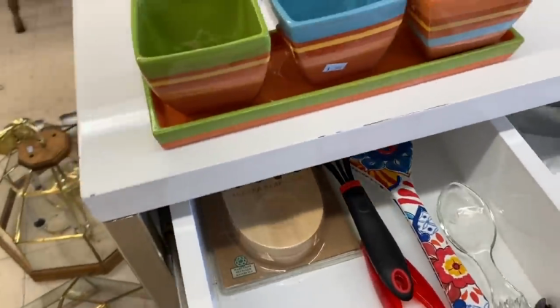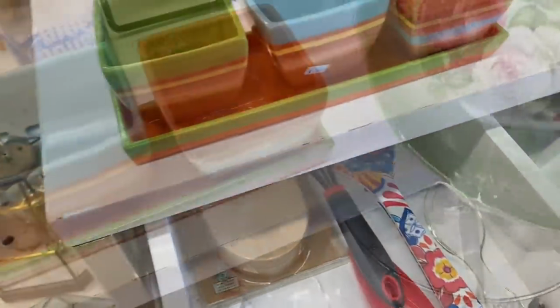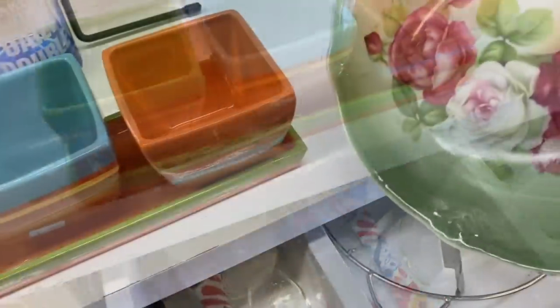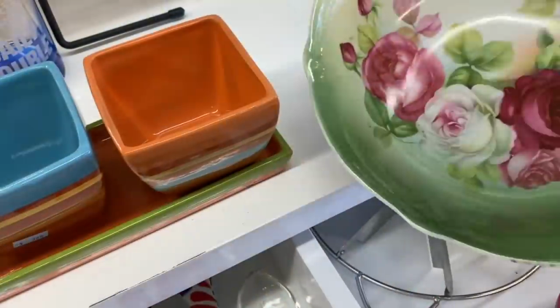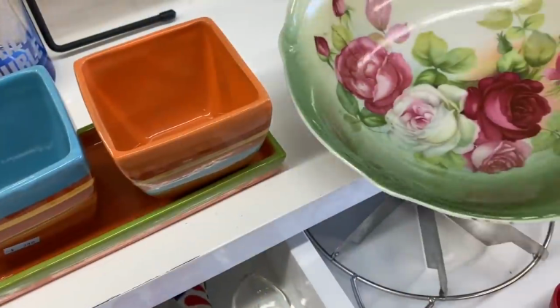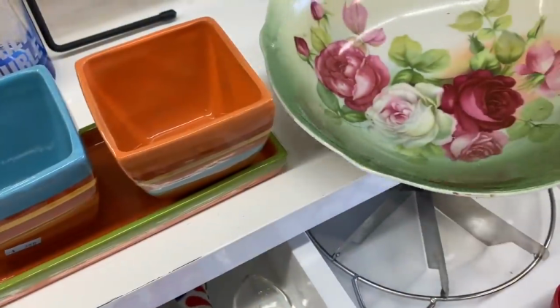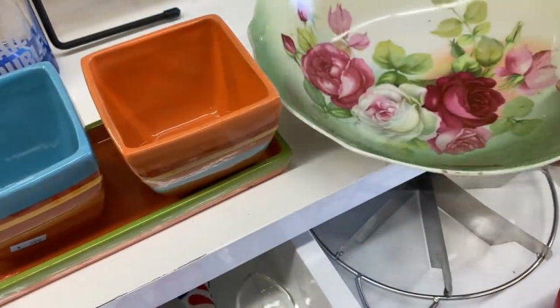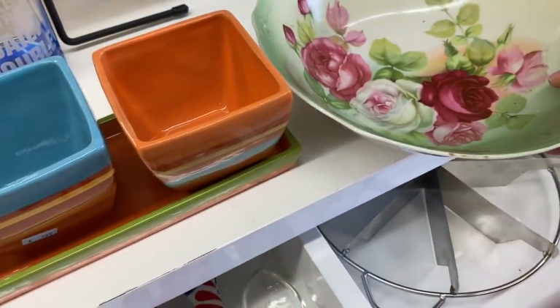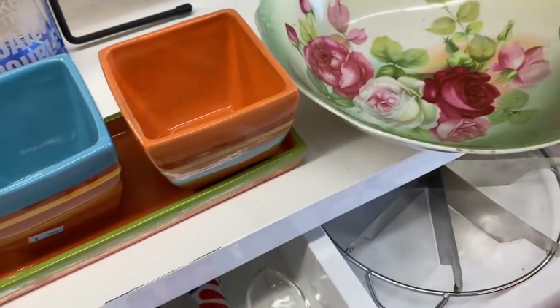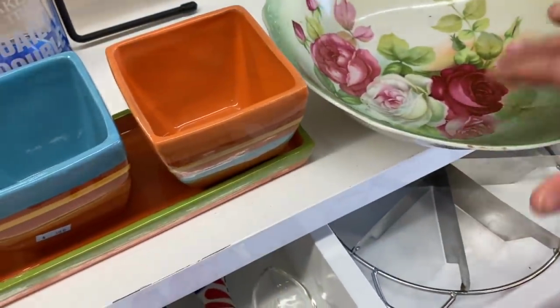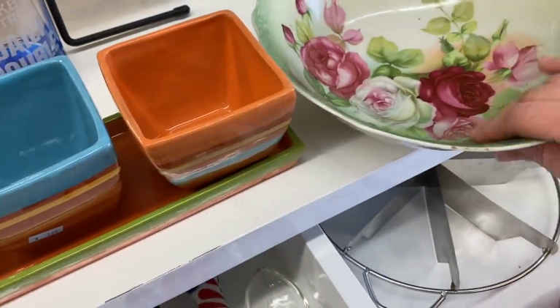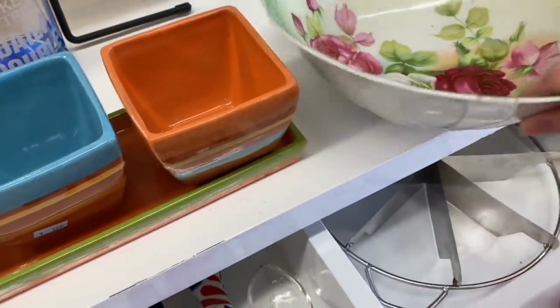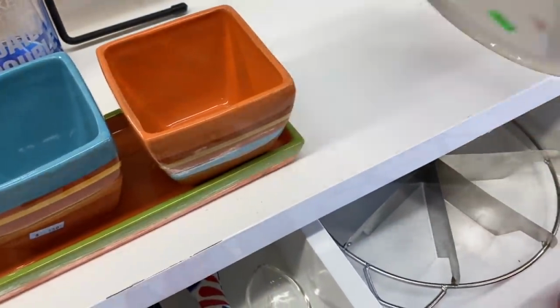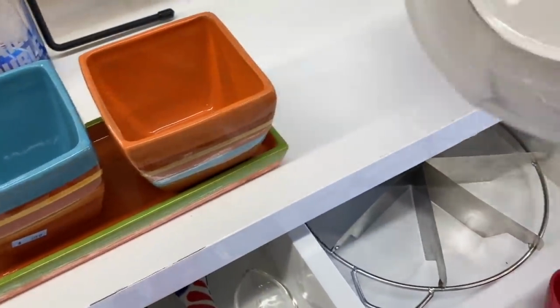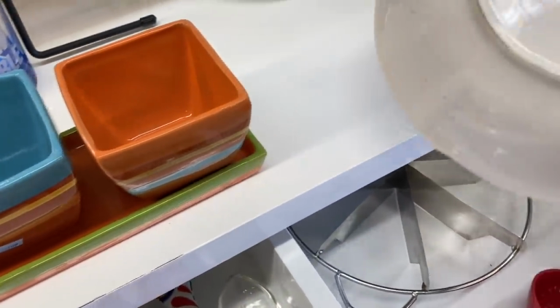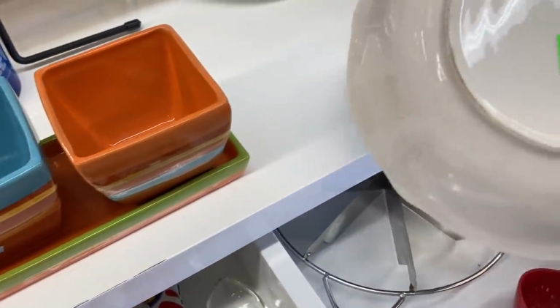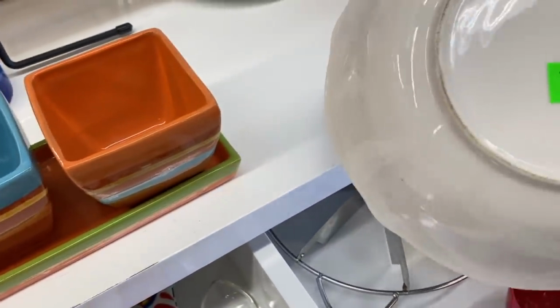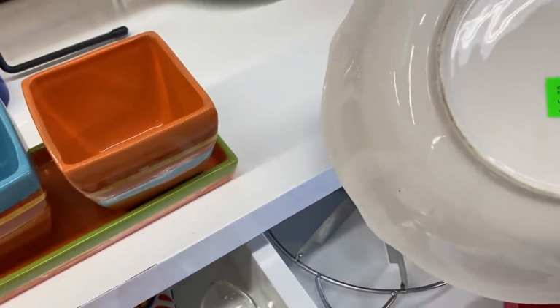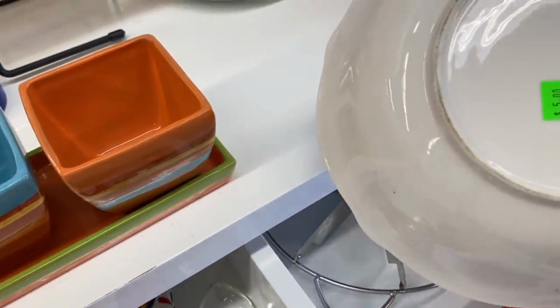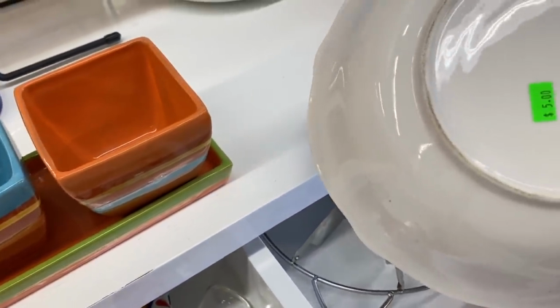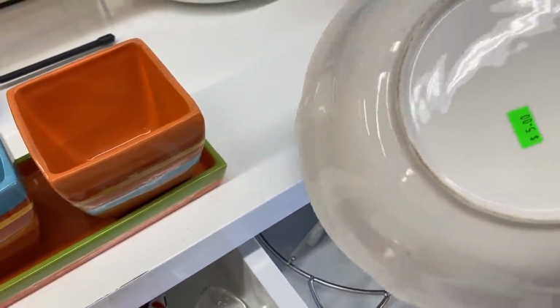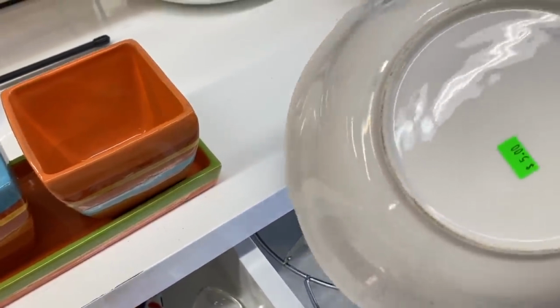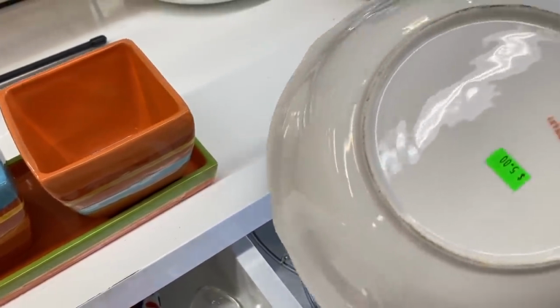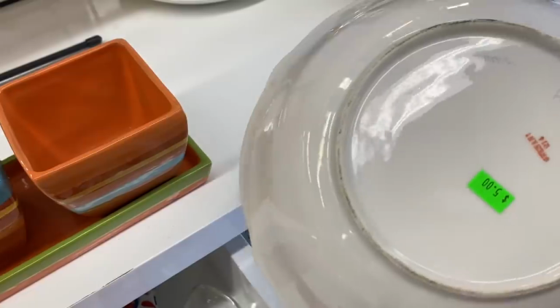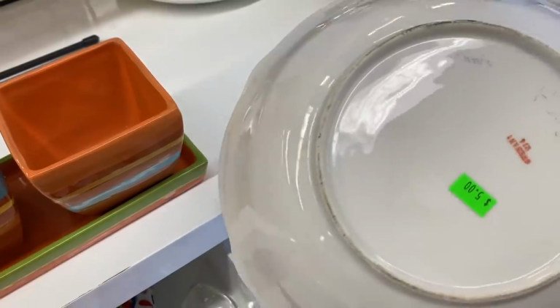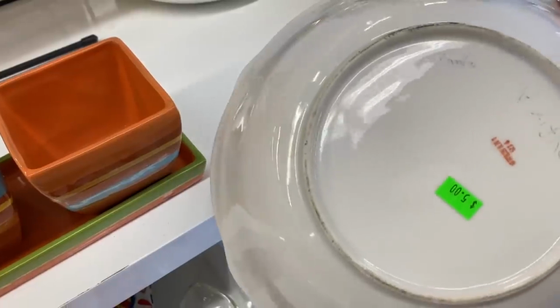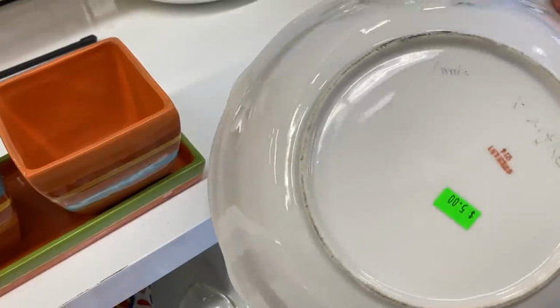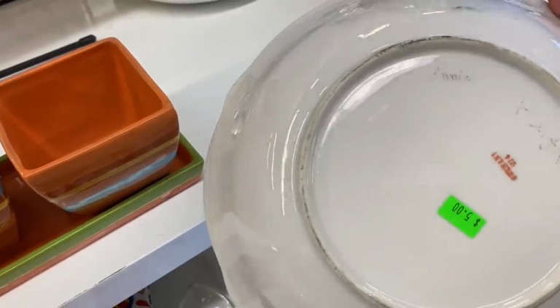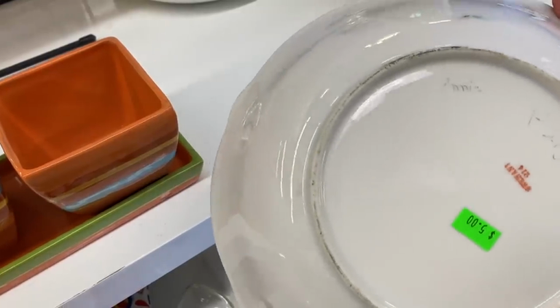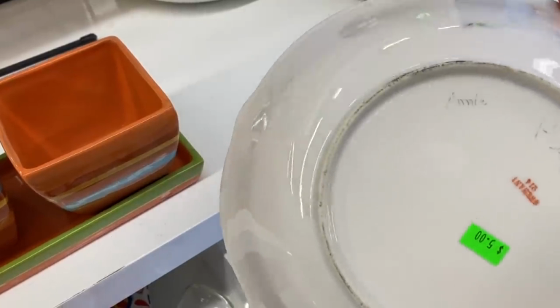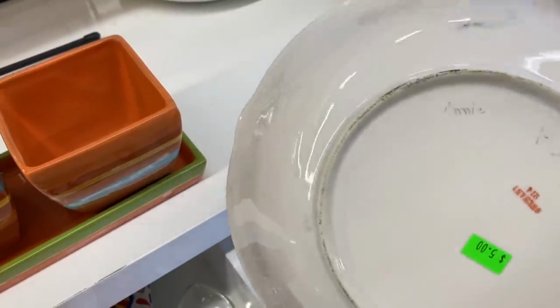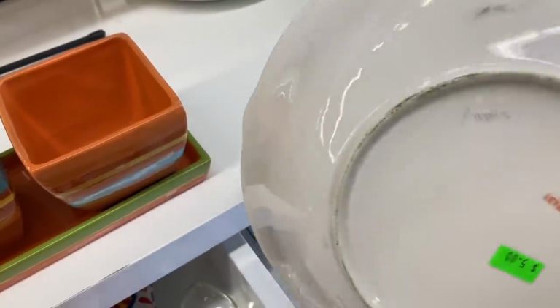This bowl caught my eye. It's made in Germany, and I thought $5 was a very fair price on this.